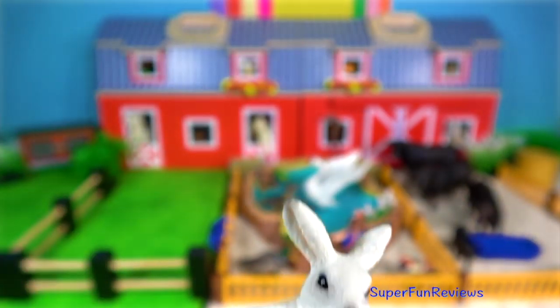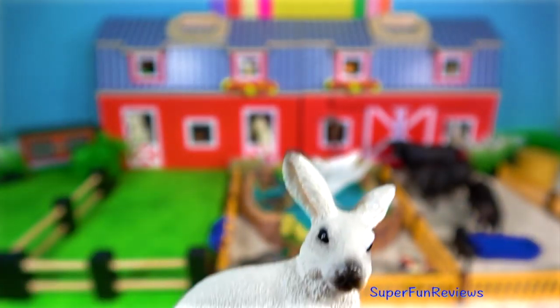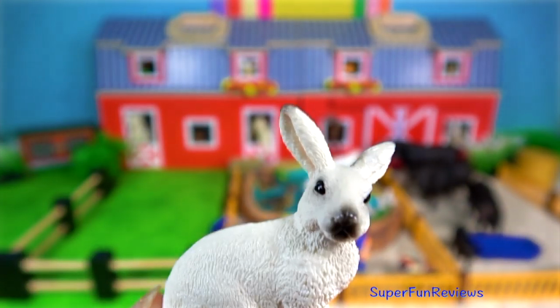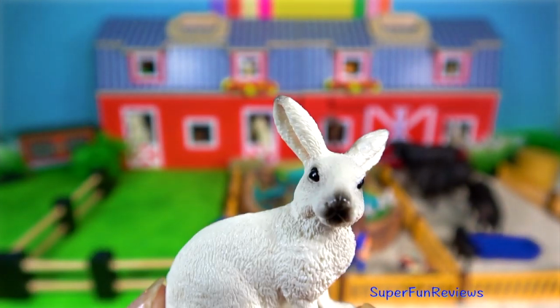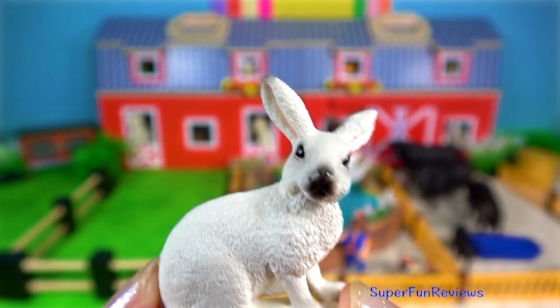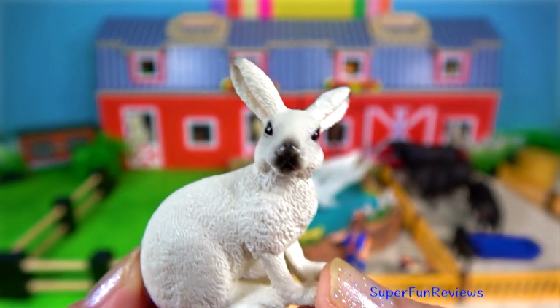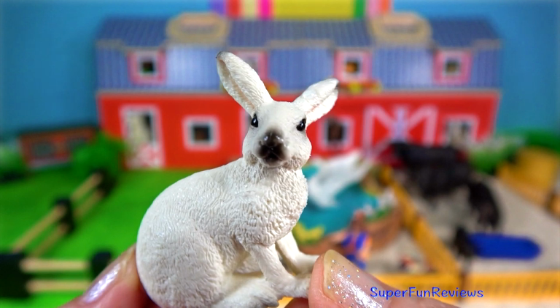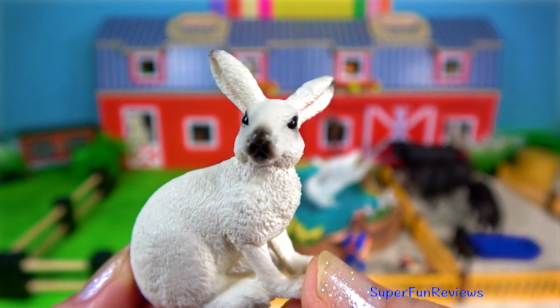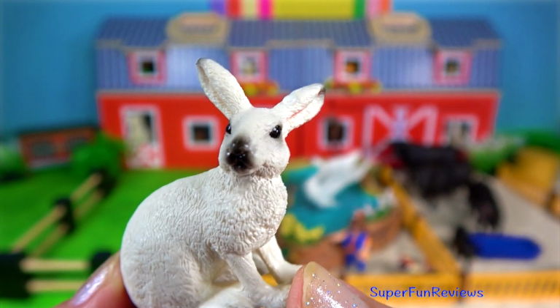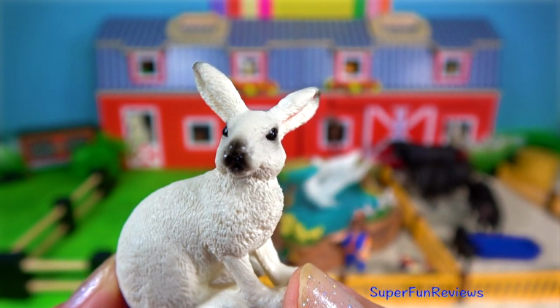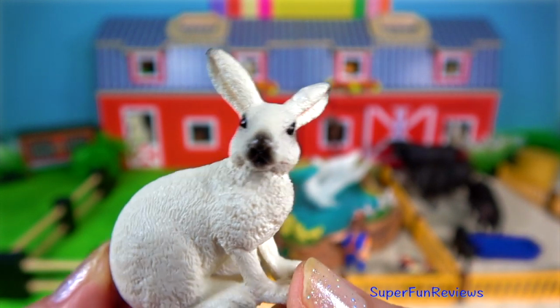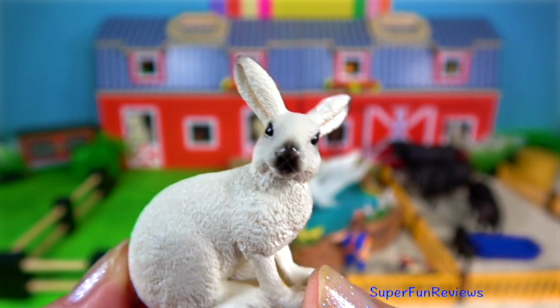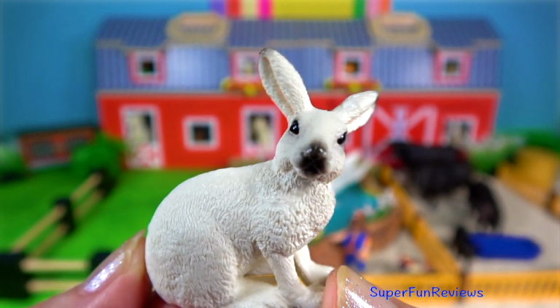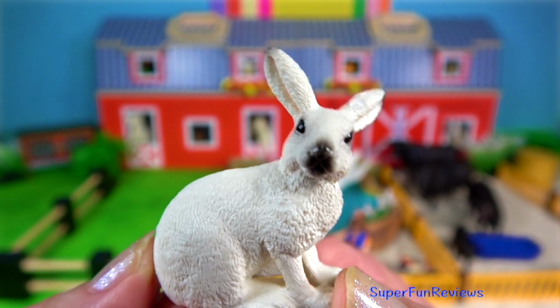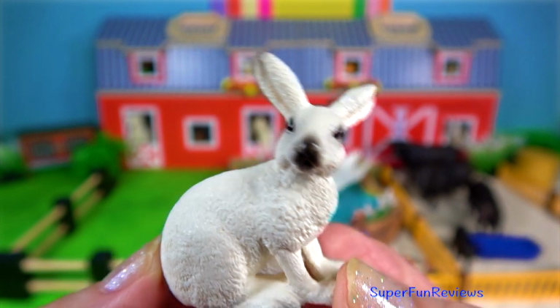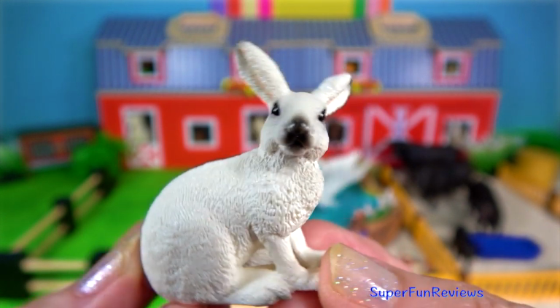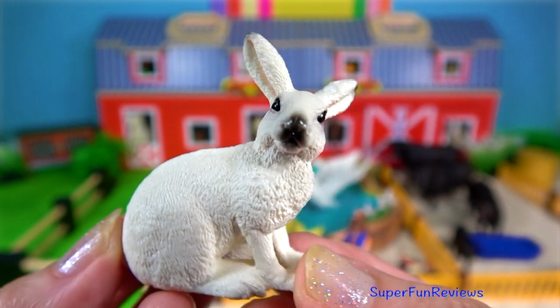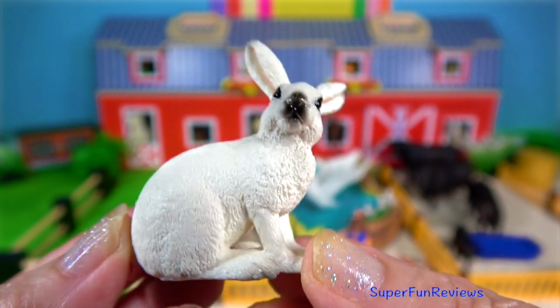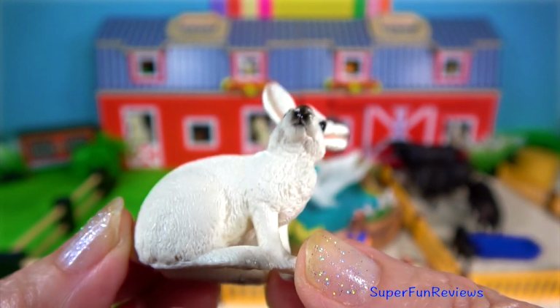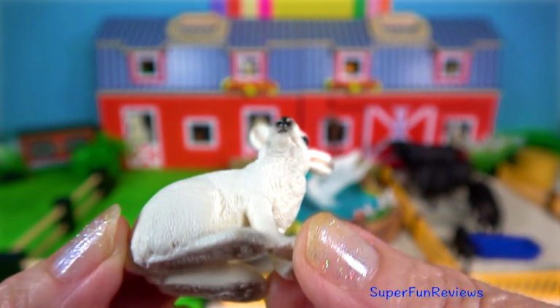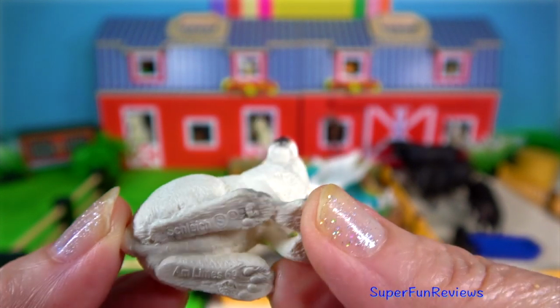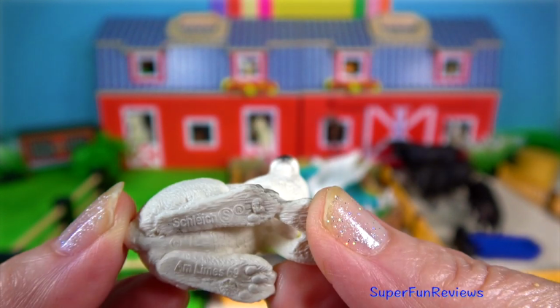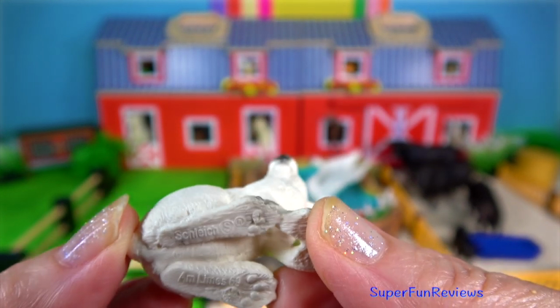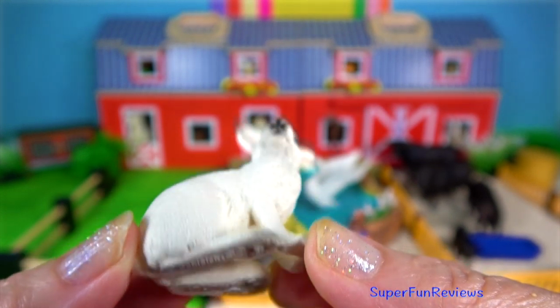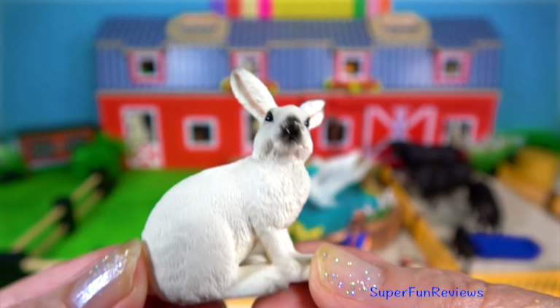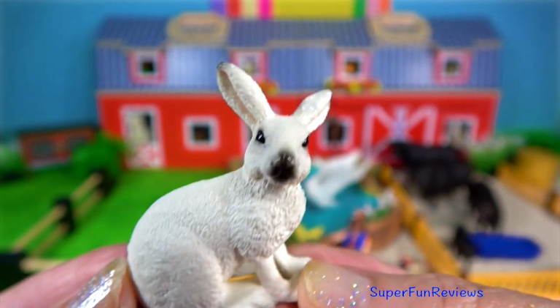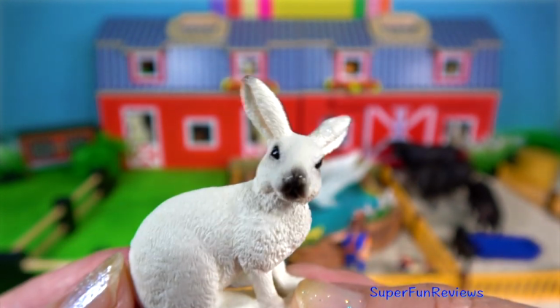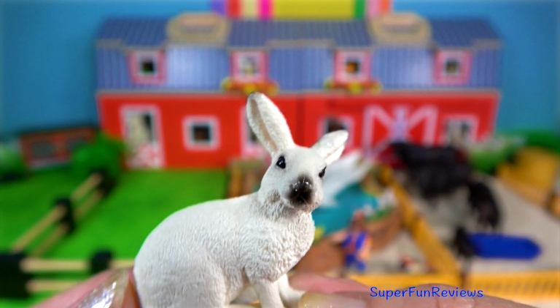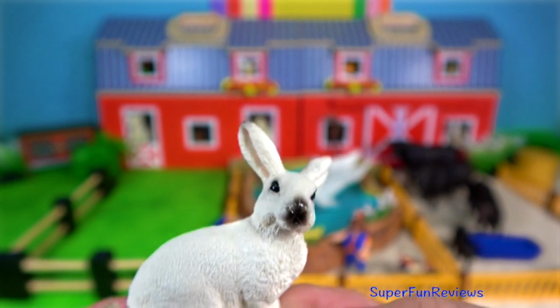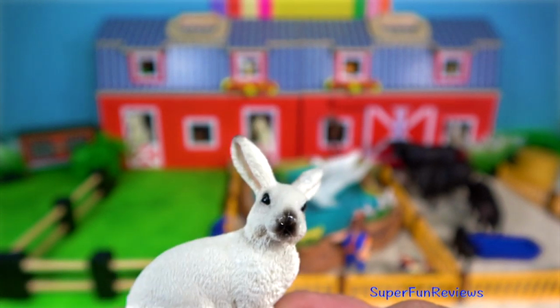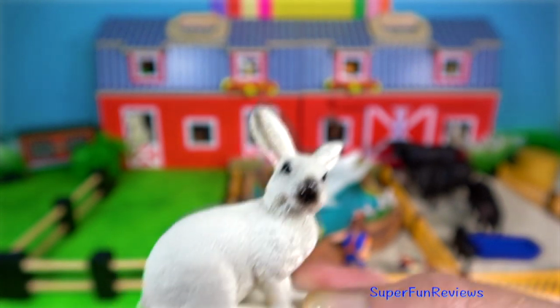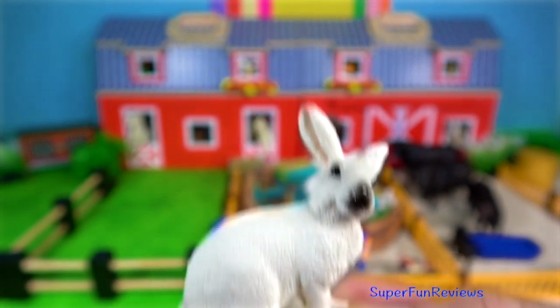The white rabbit. The long ears of rabbits are most likely an adaptation for detecting predators.